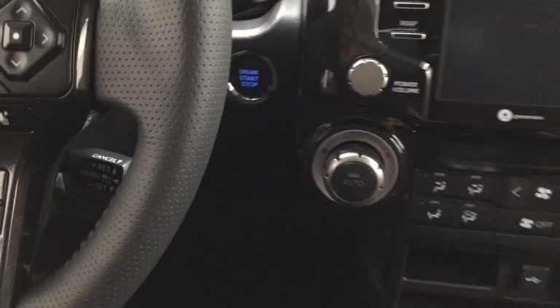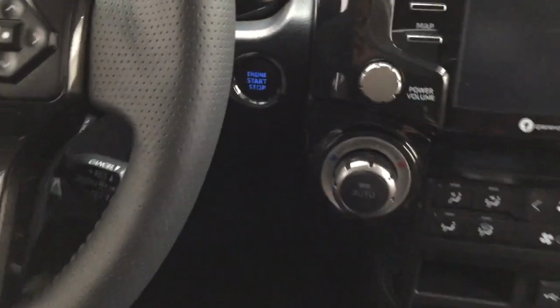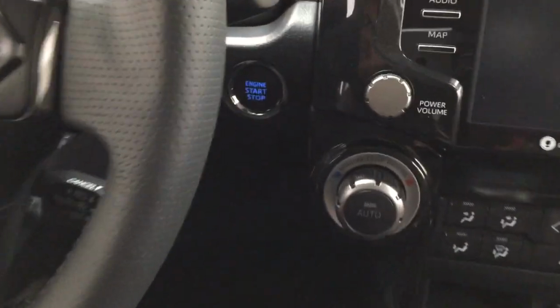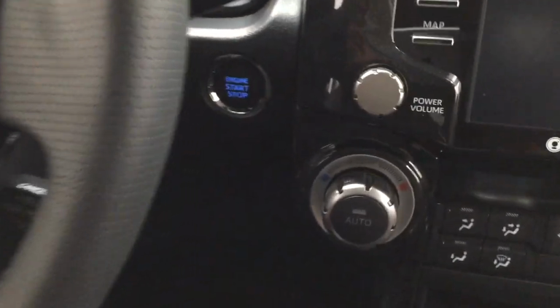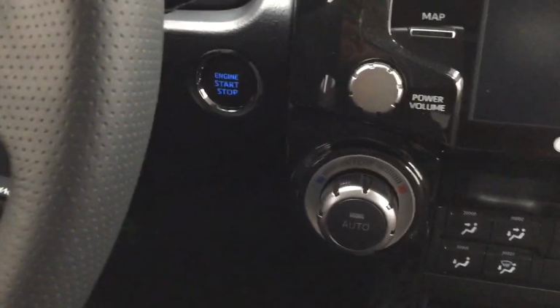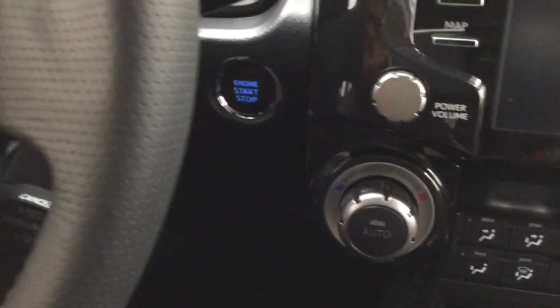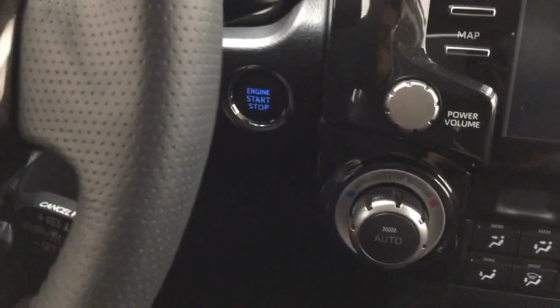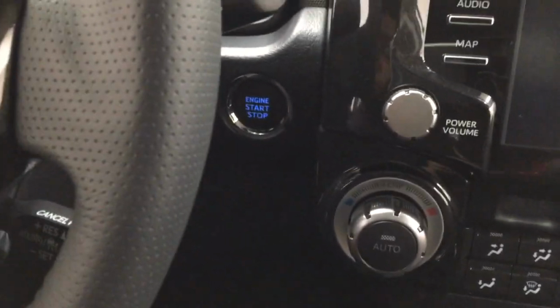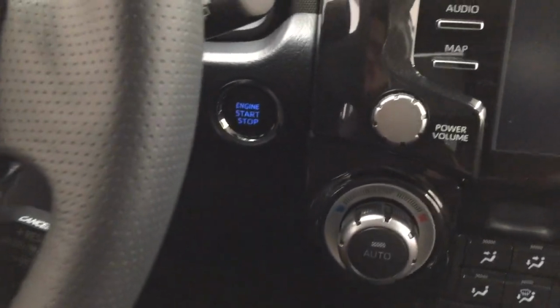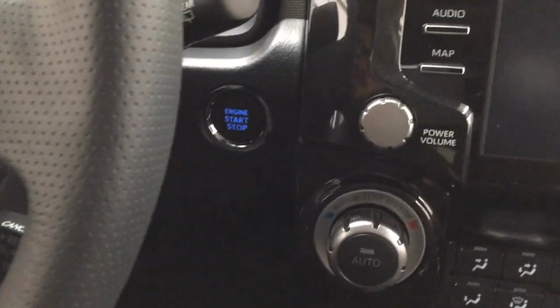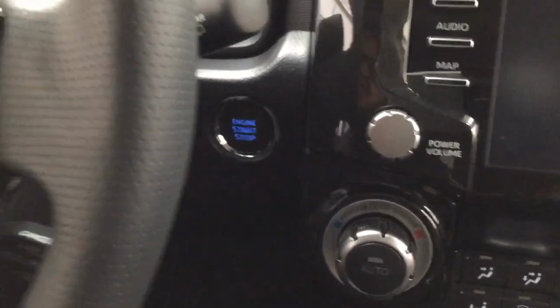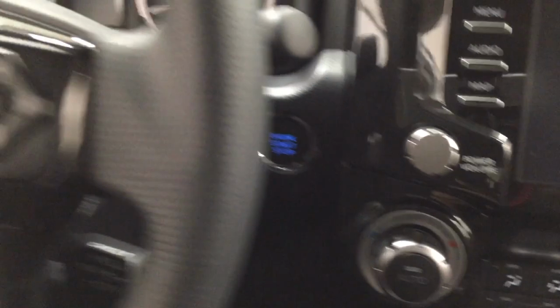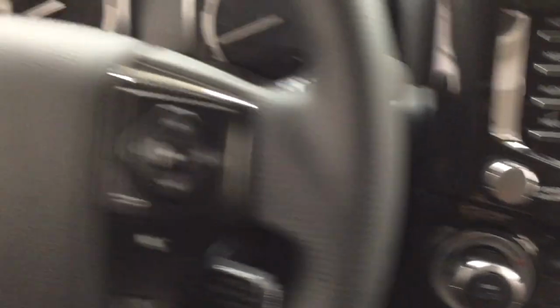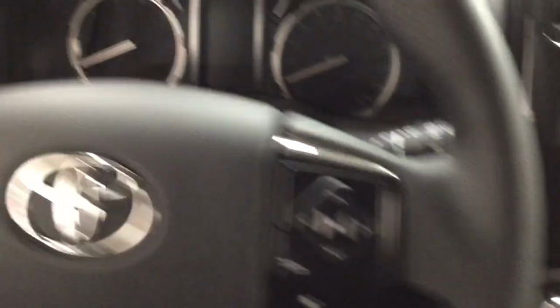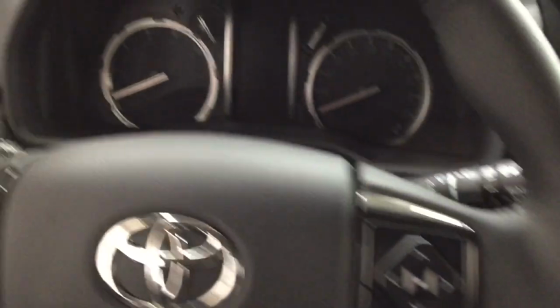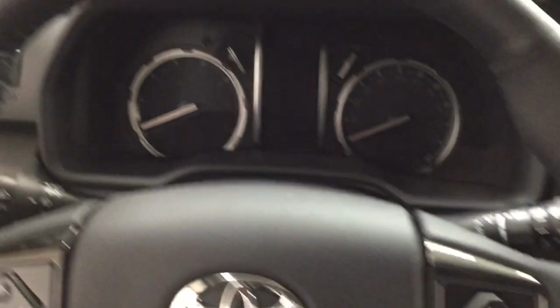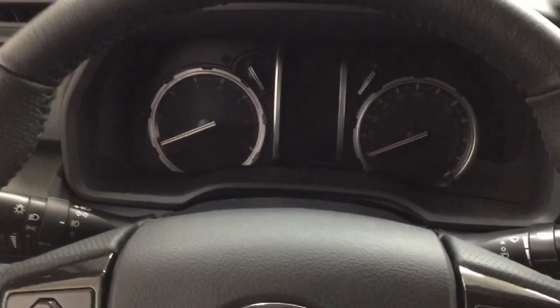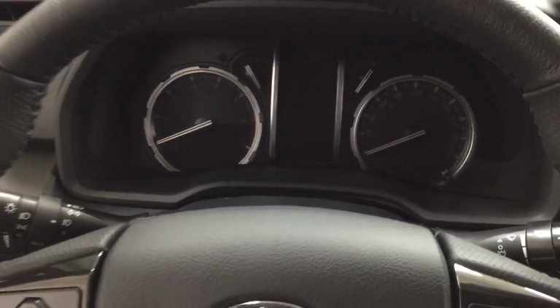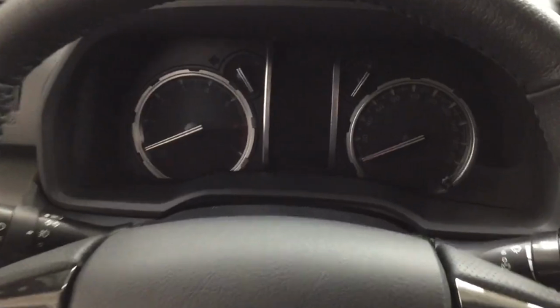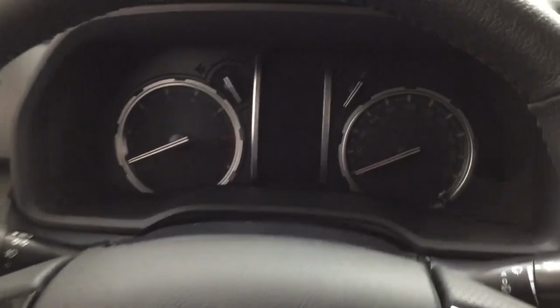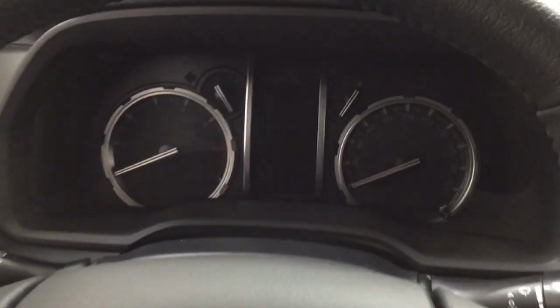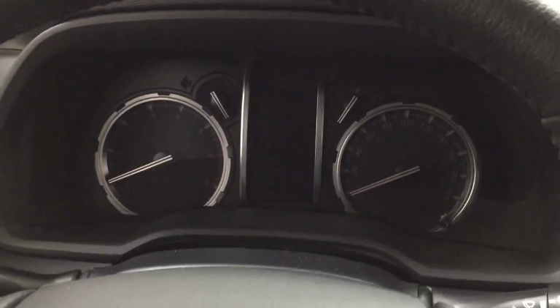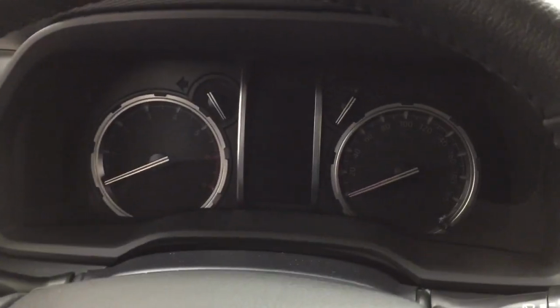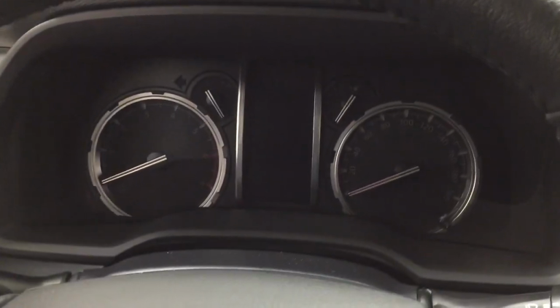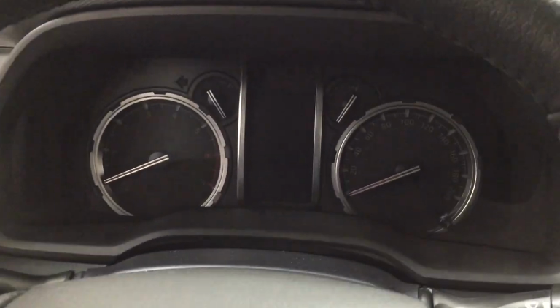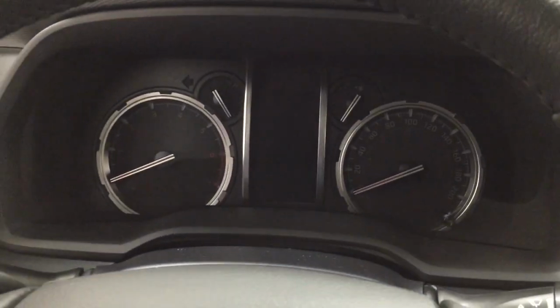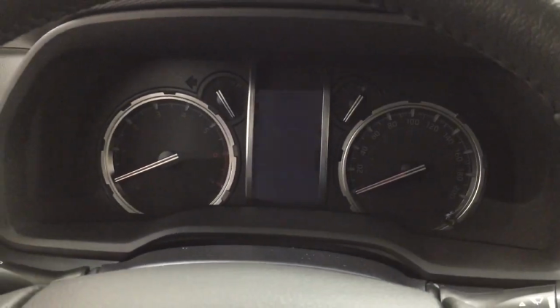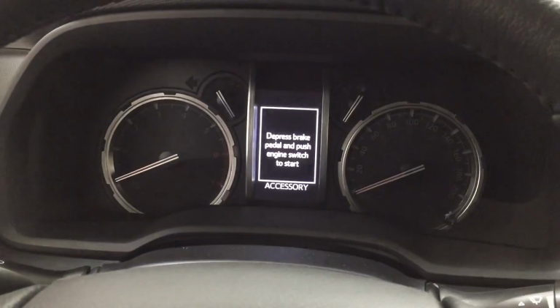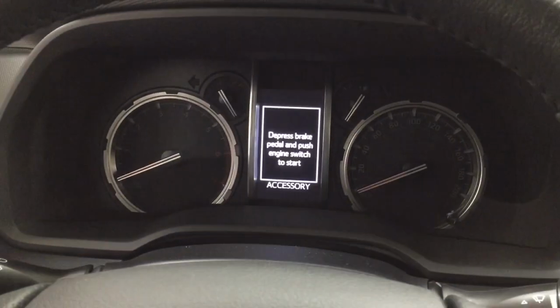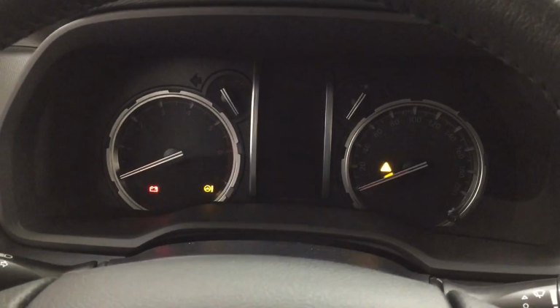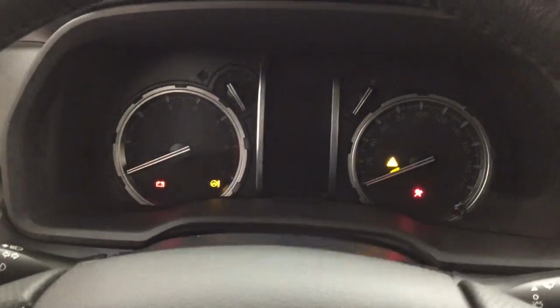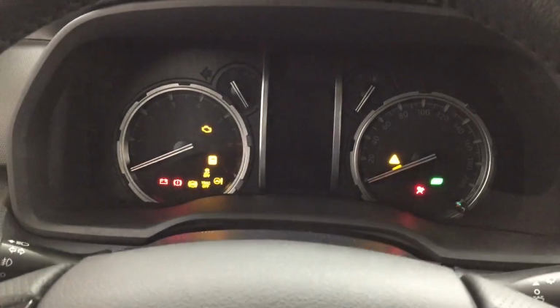You do have that push button start, so all you have to do is put your foot on the brake, hit the push button, and it will start up for you automatically.